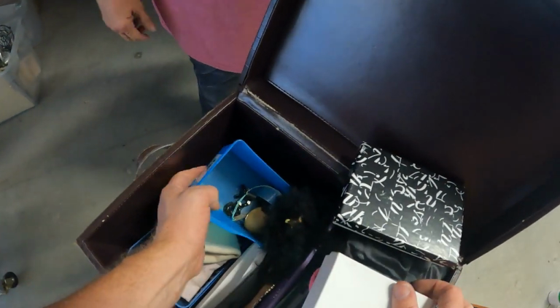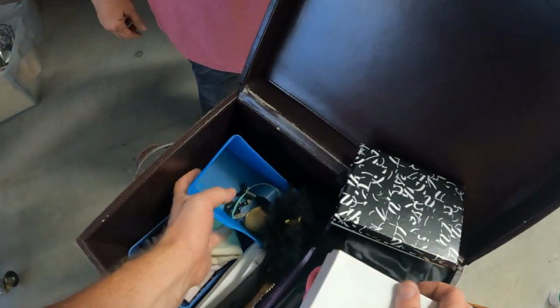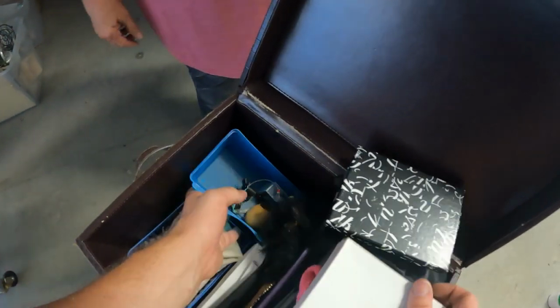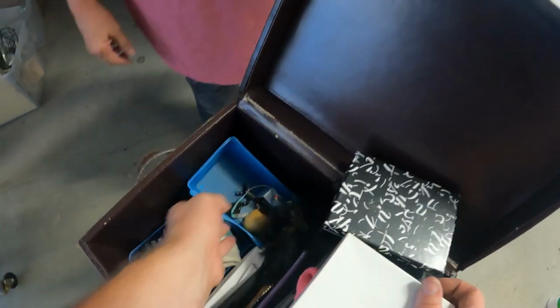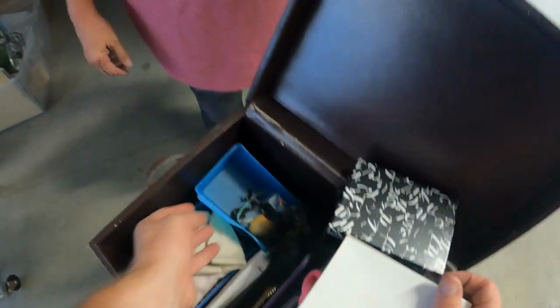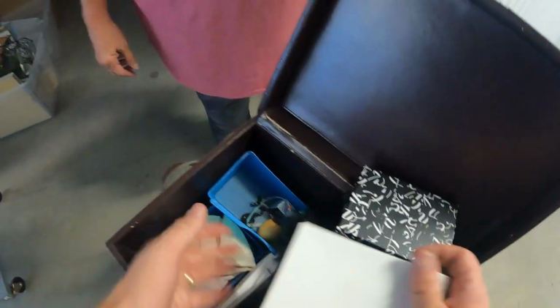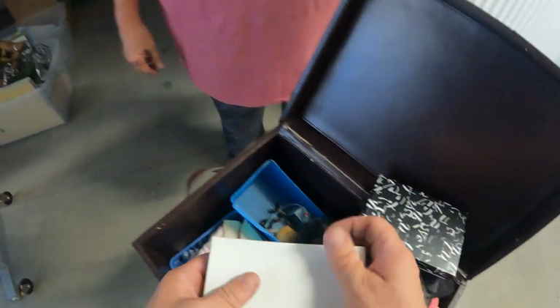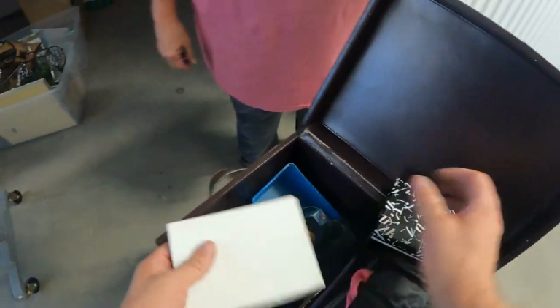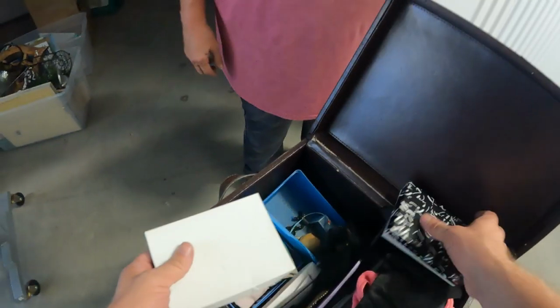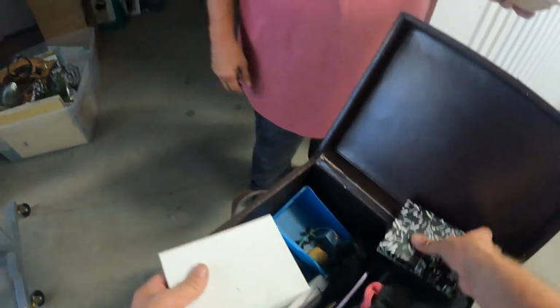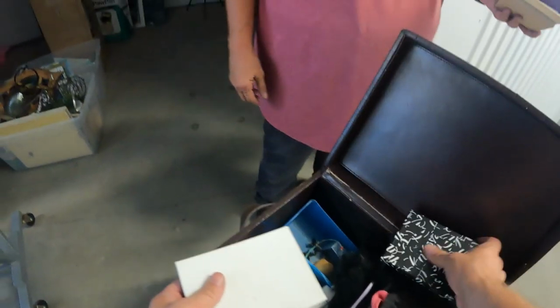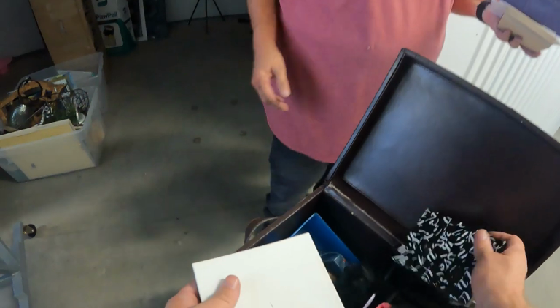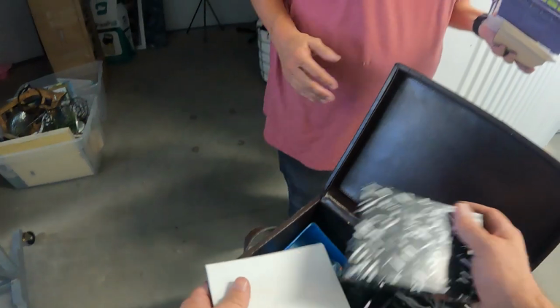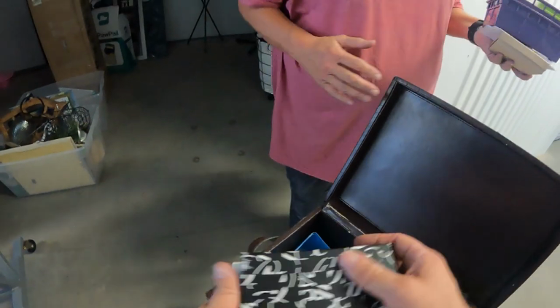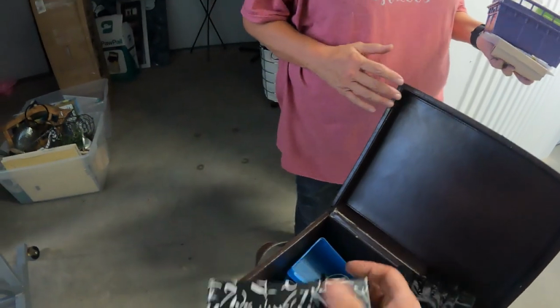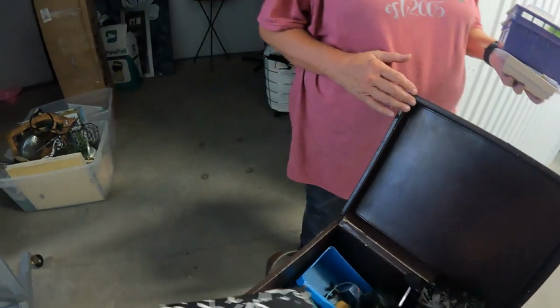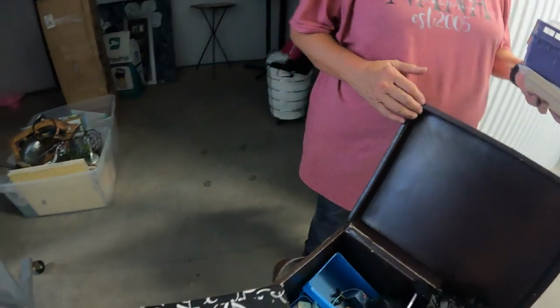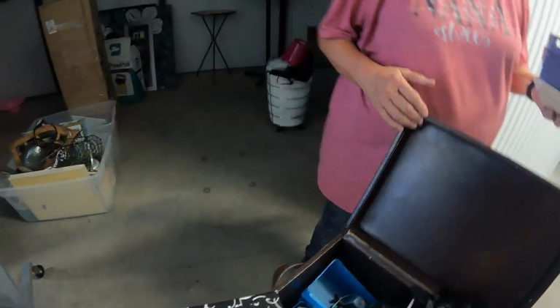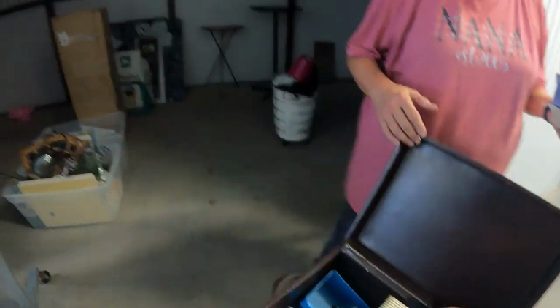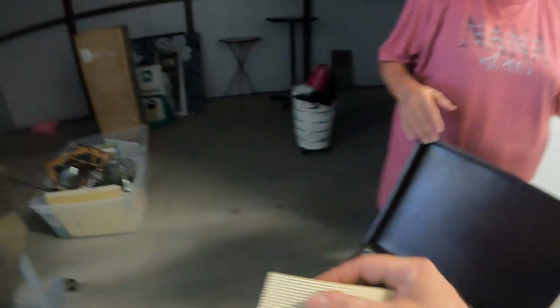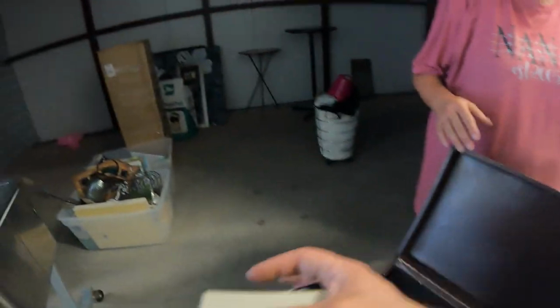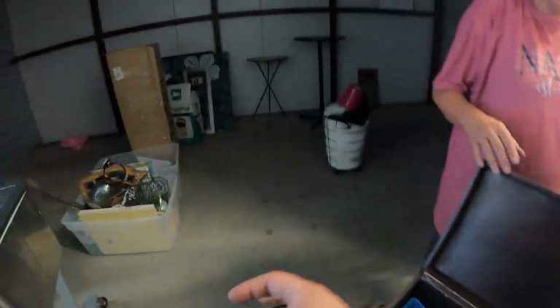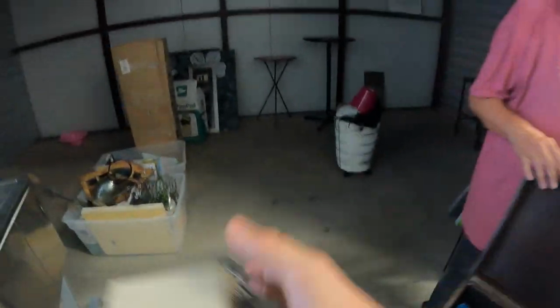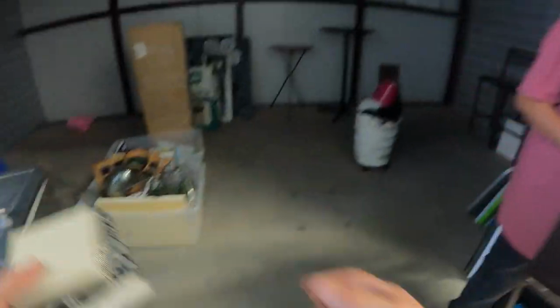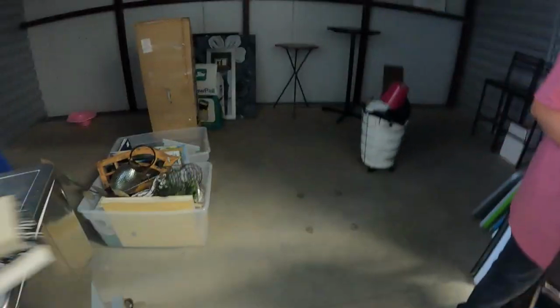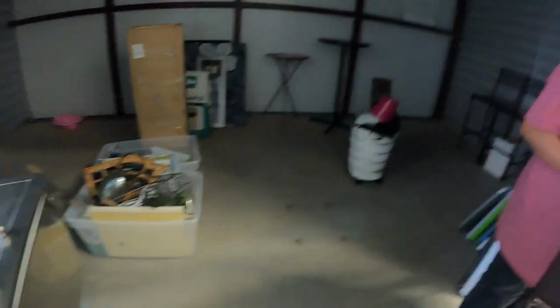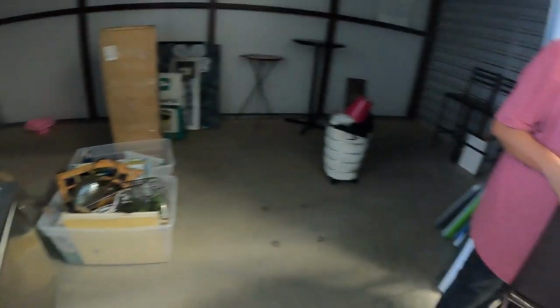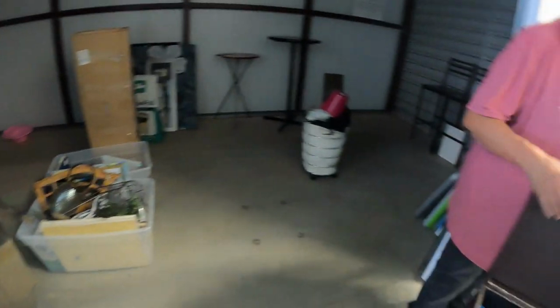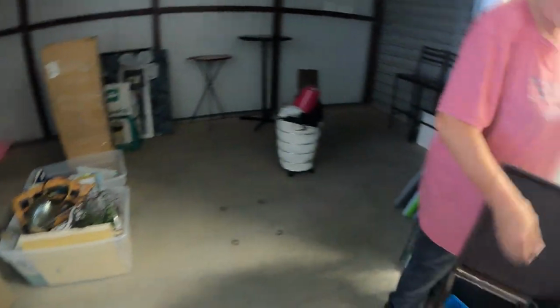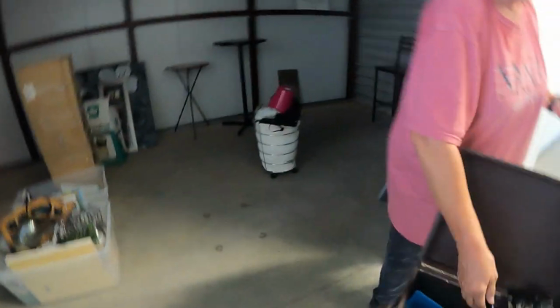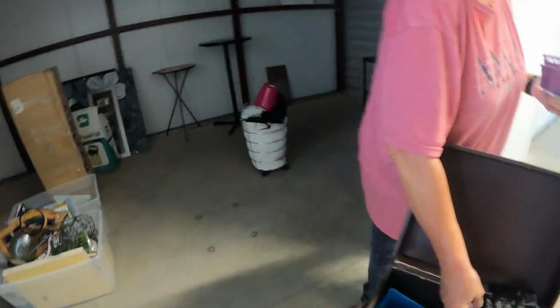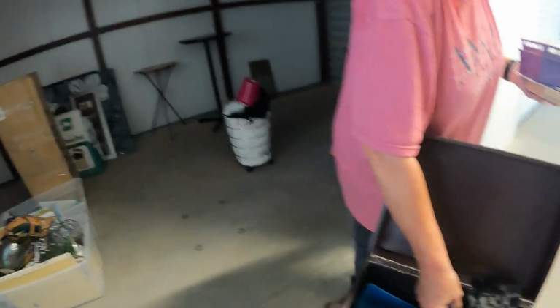We definitely haven't hit the motherlode on this box — a lot of costume stuff, maybe a little bit of real silver.